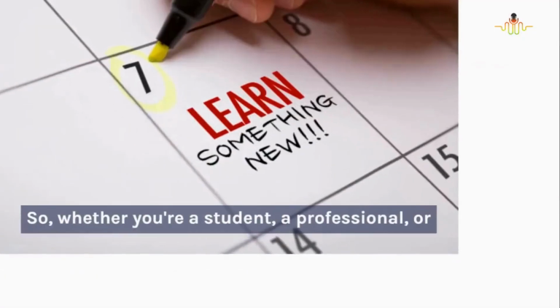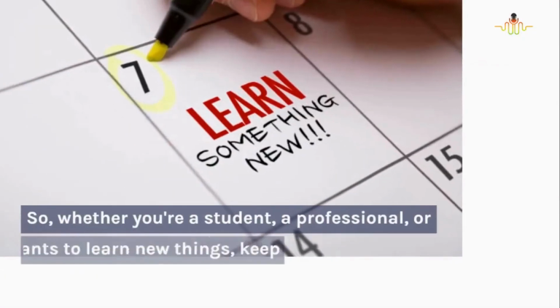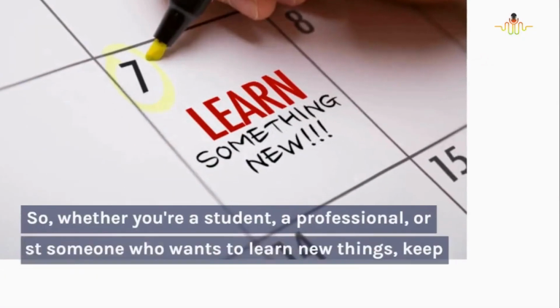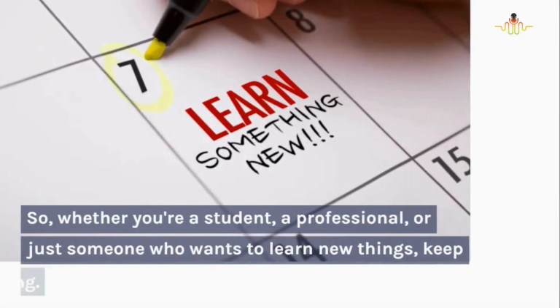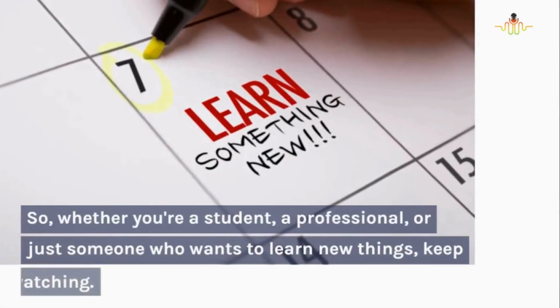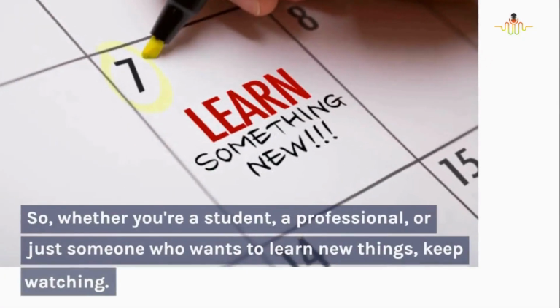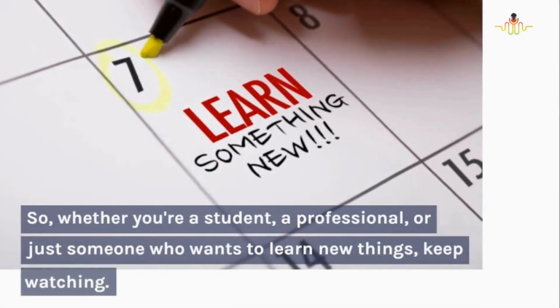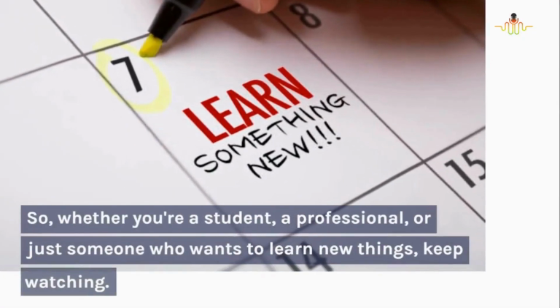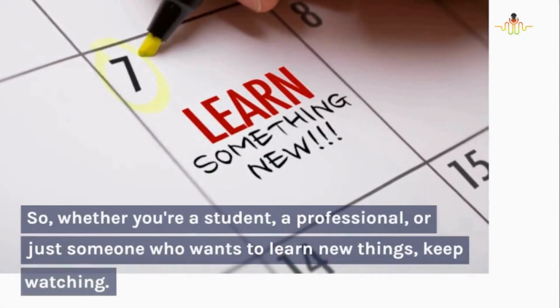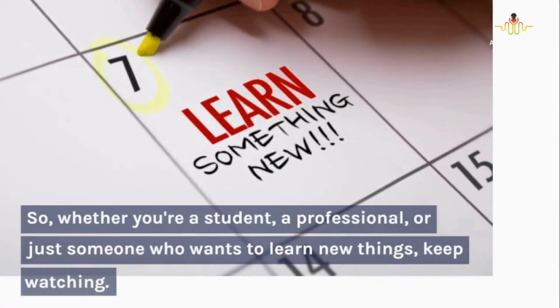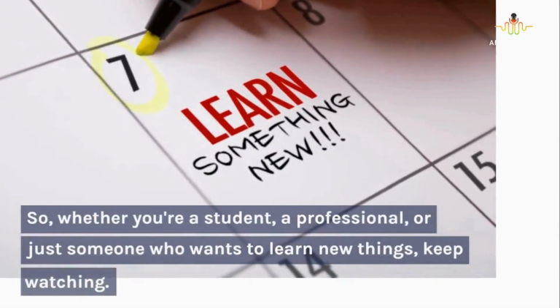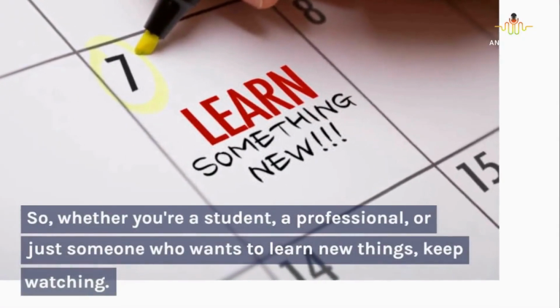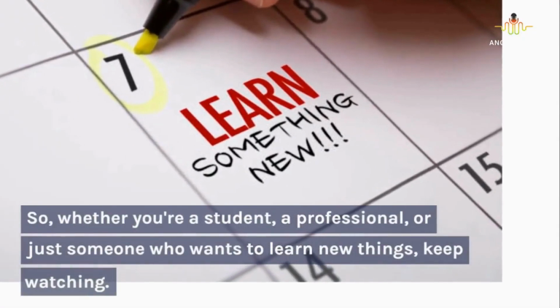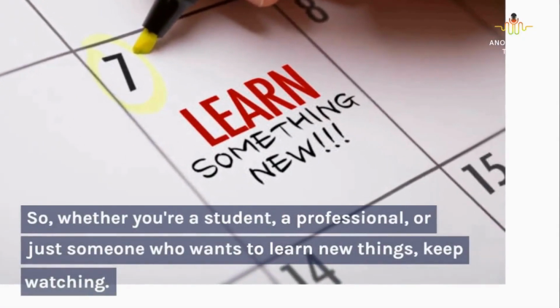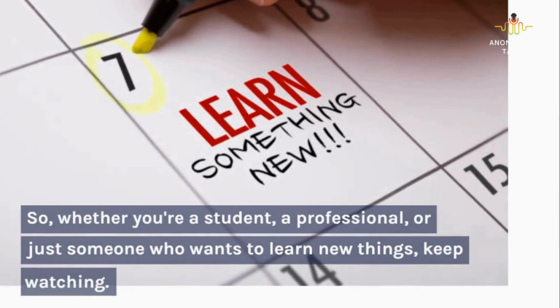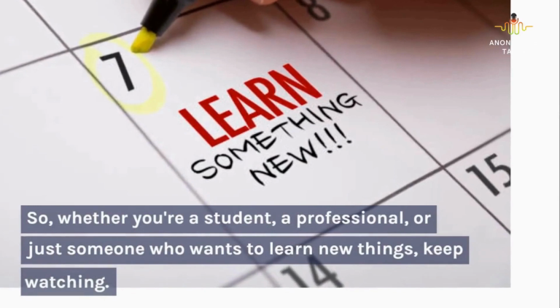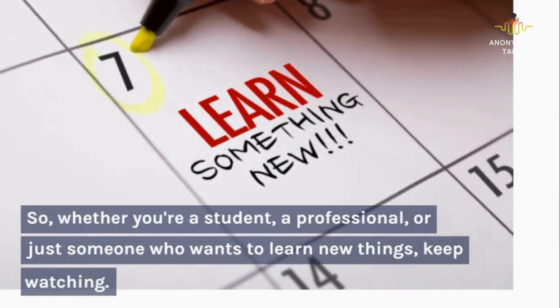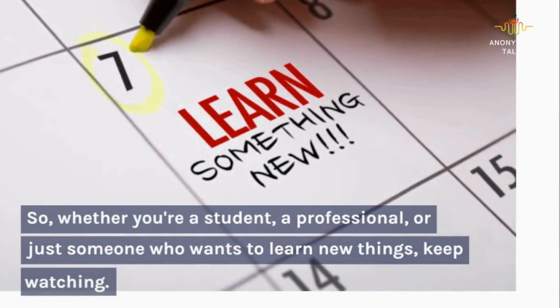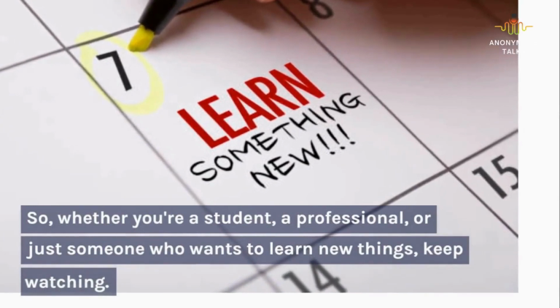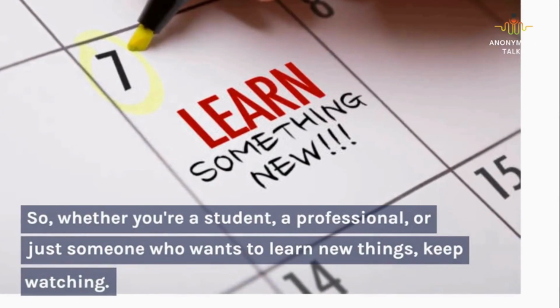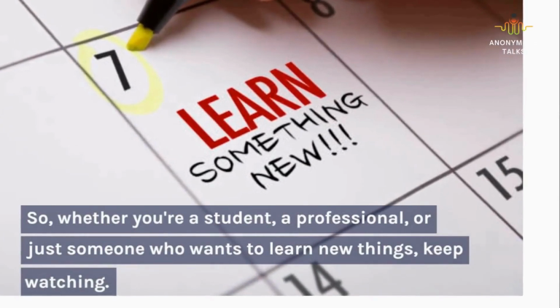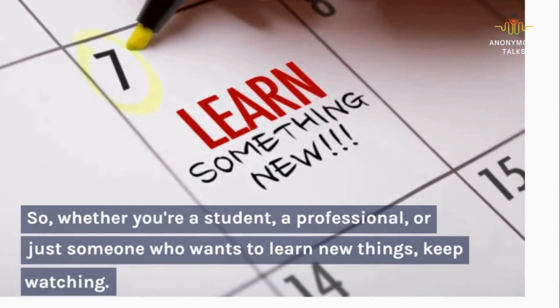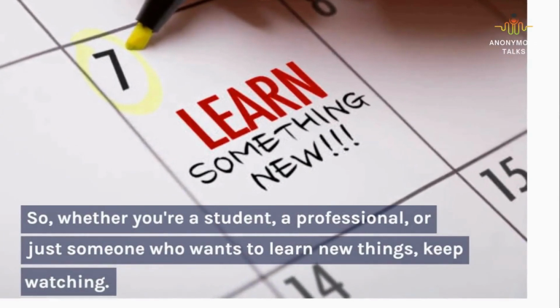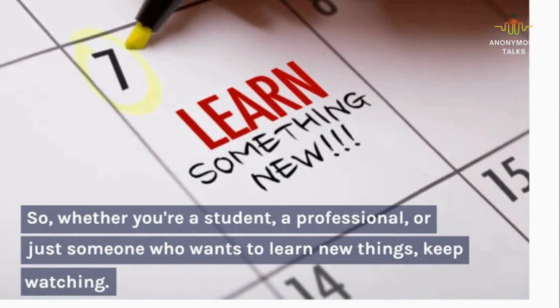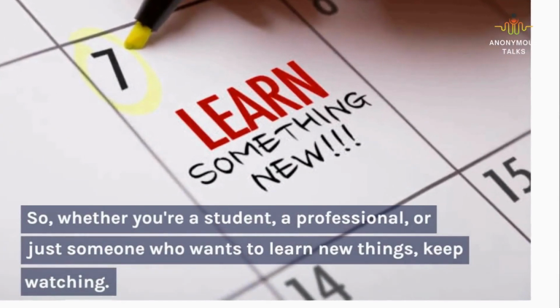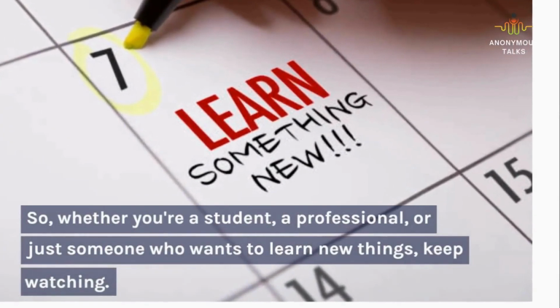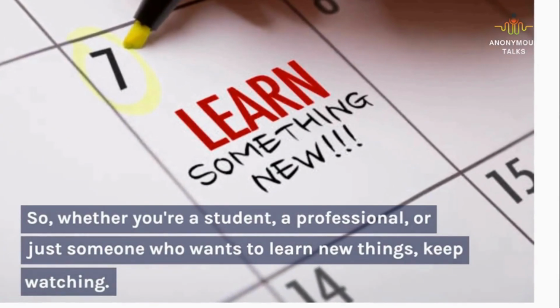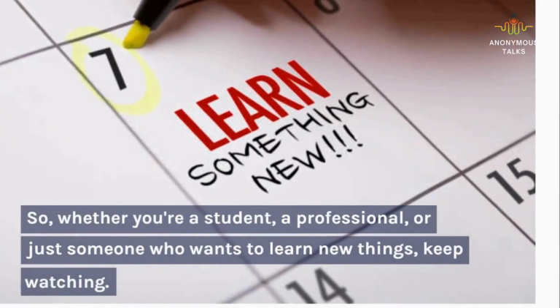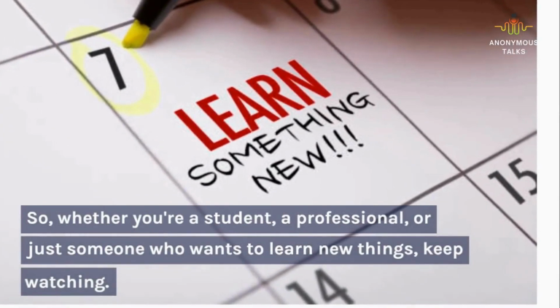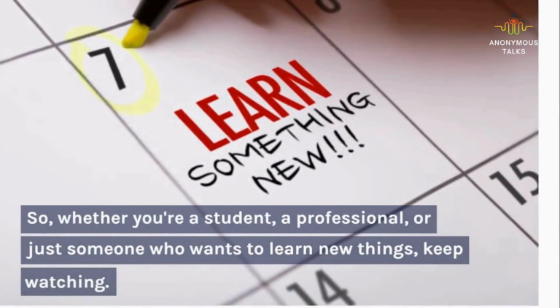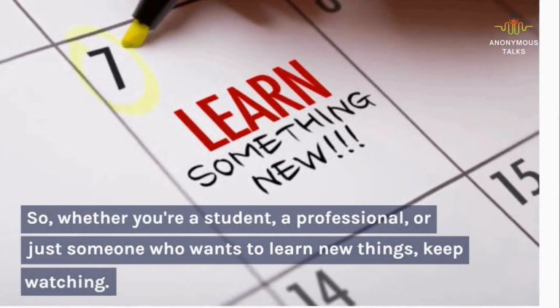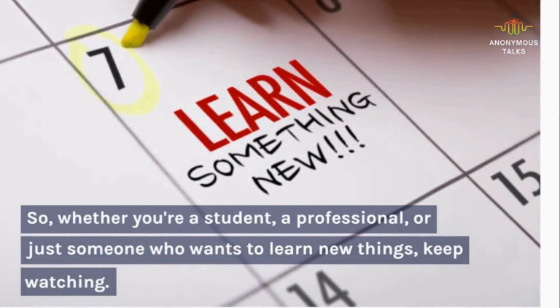So, whether you're a student, a professional, or just someone who wants to learn new things, keep watching.